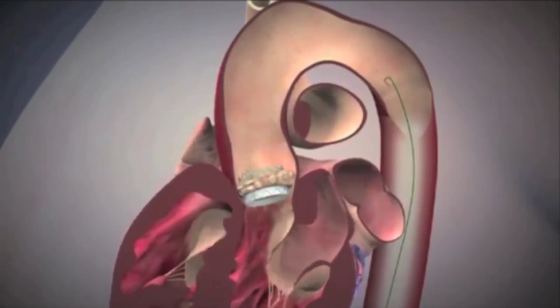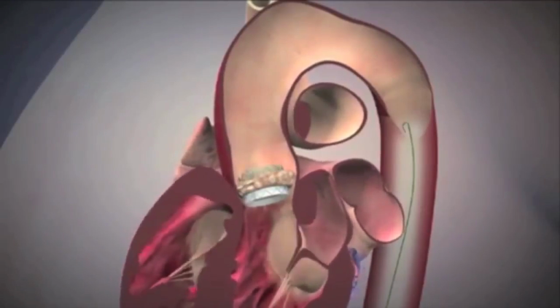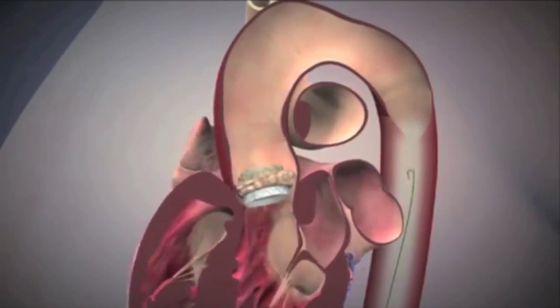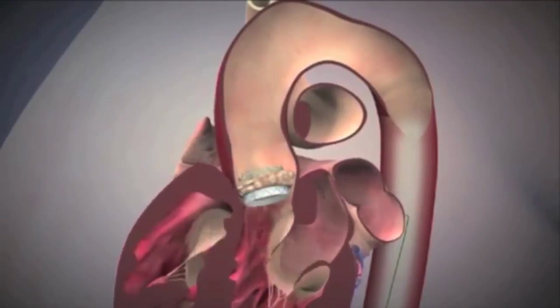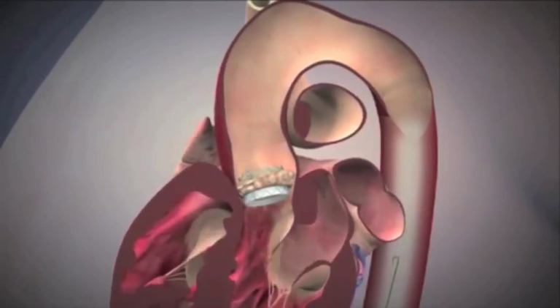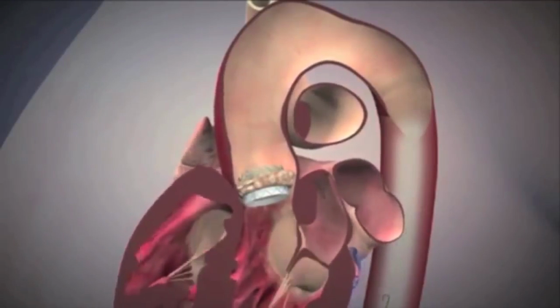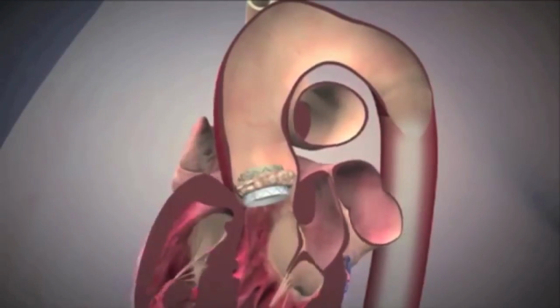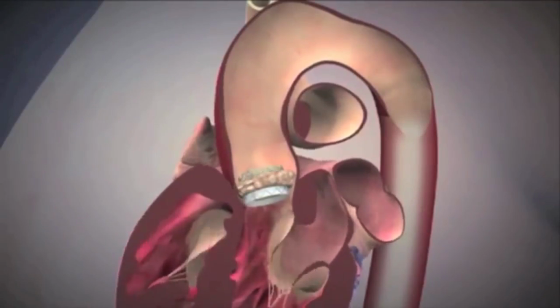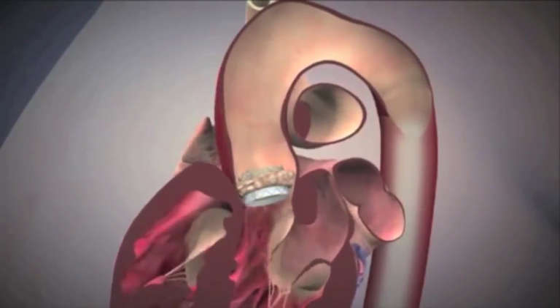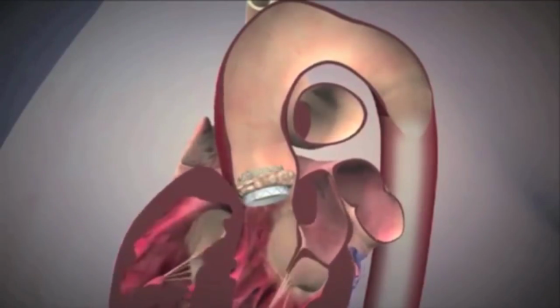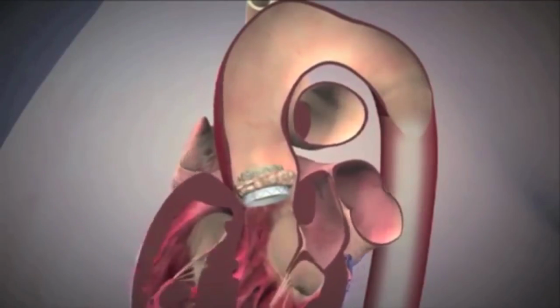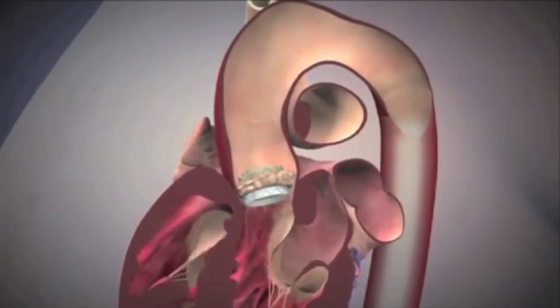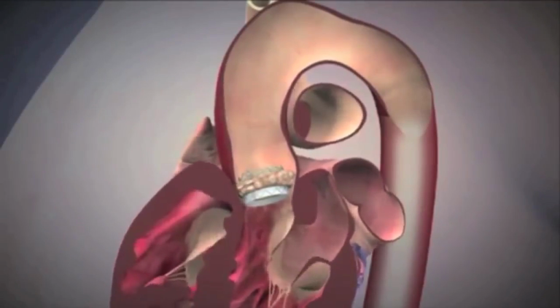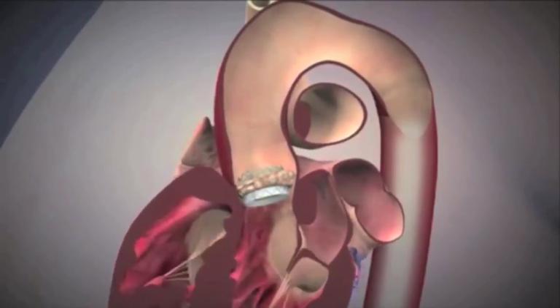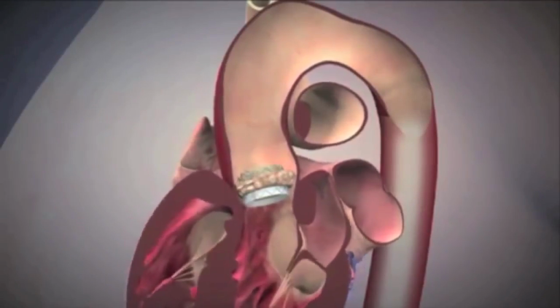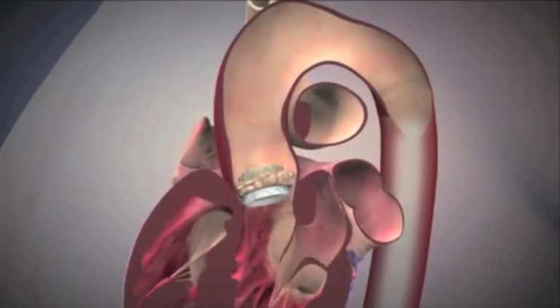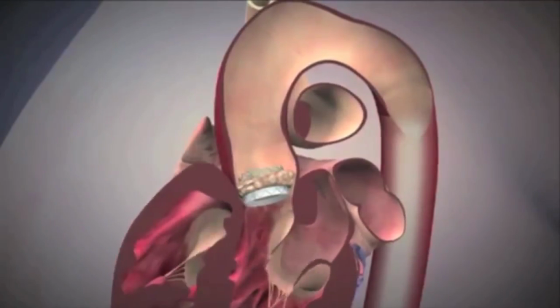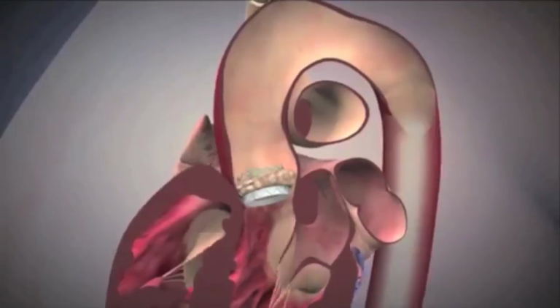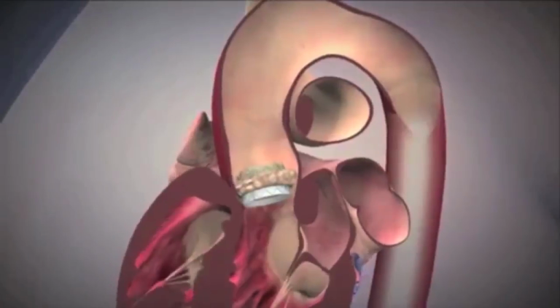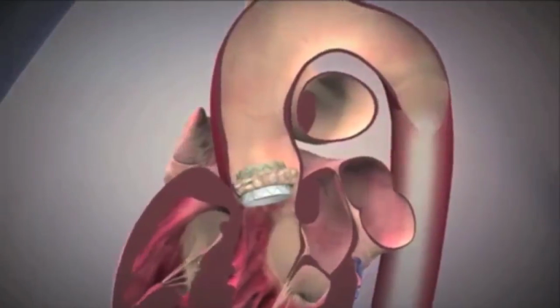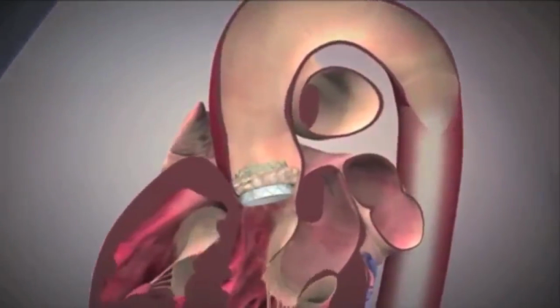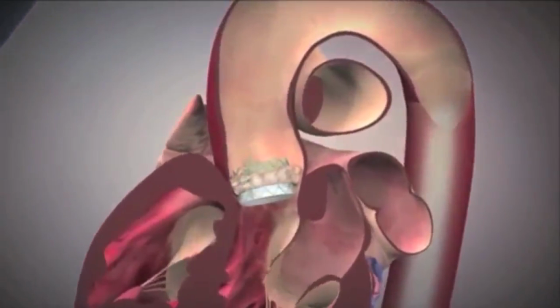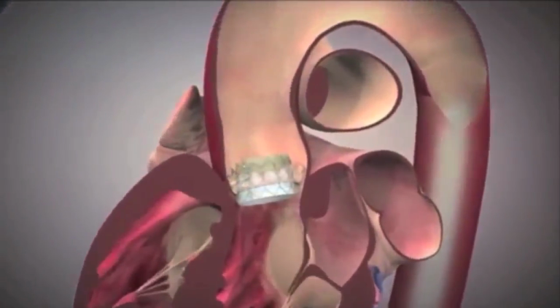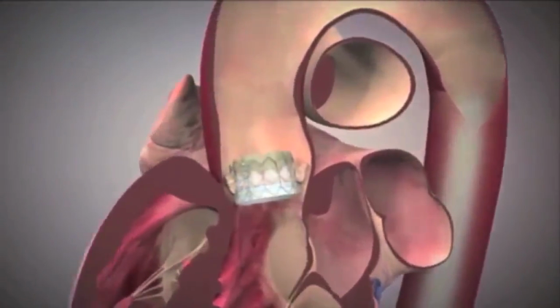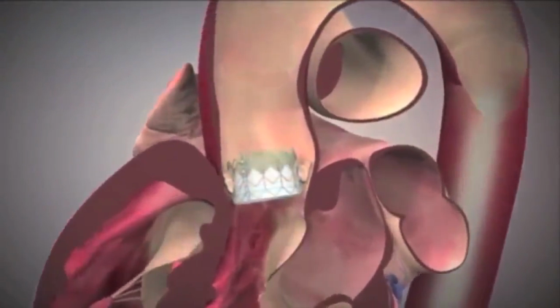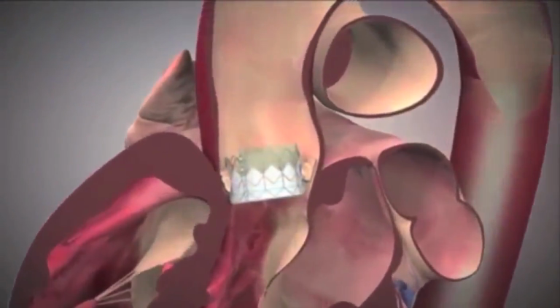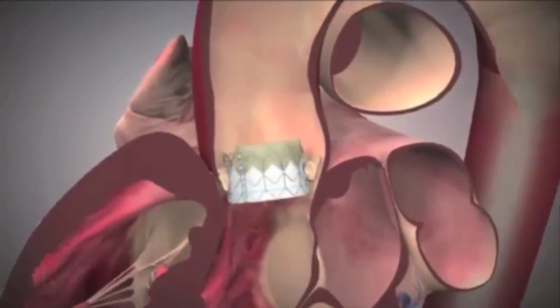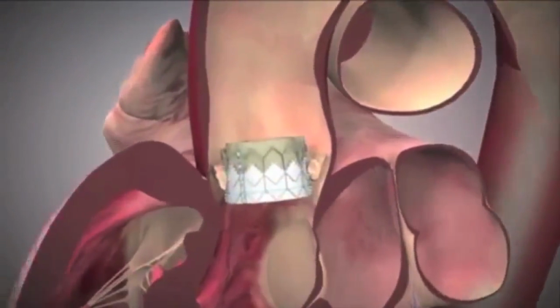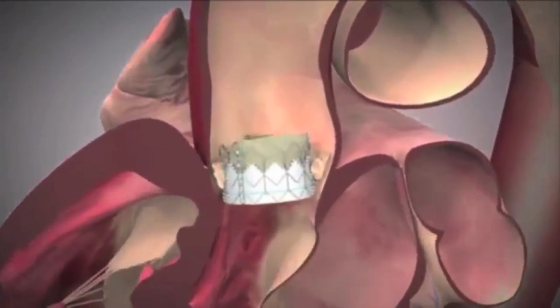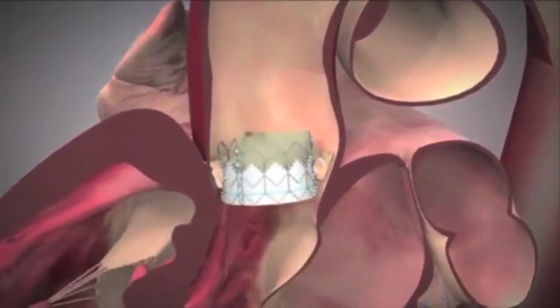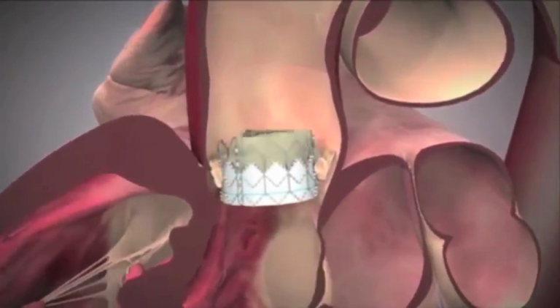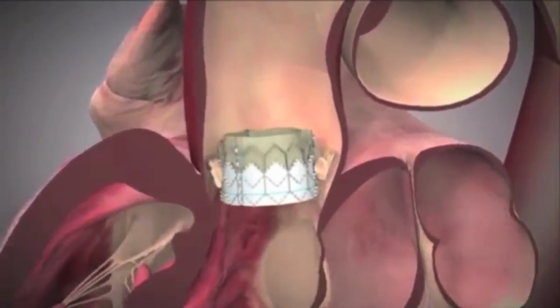The only other option is to put the valve in through surgery in the chest — a minimally invasive surgery, but surgery nonetheless.